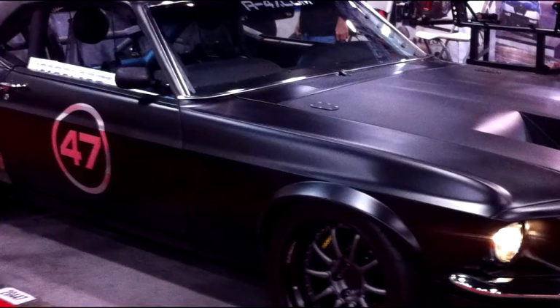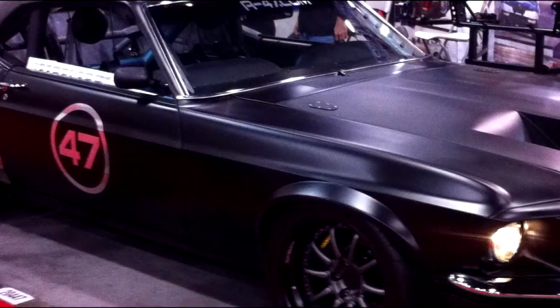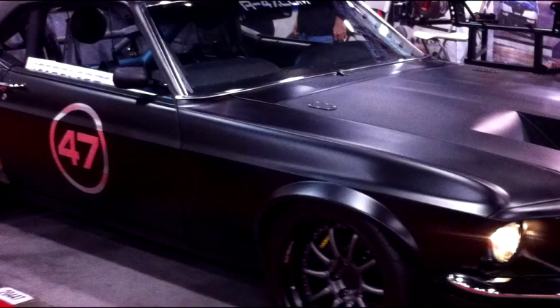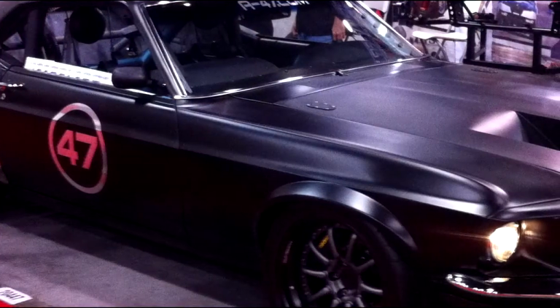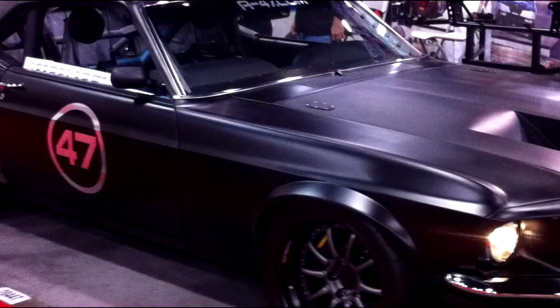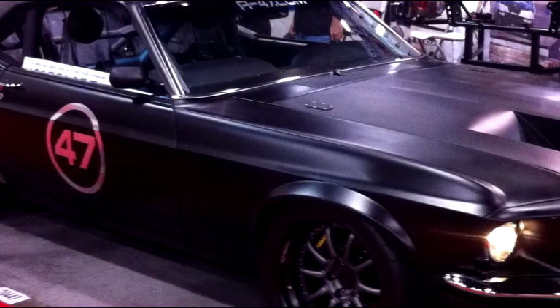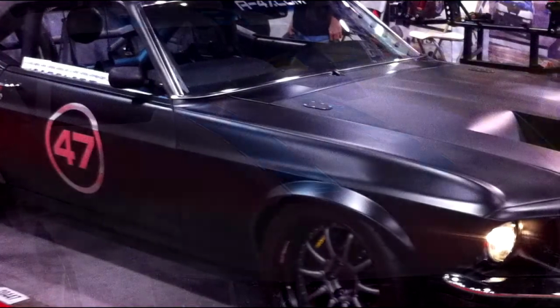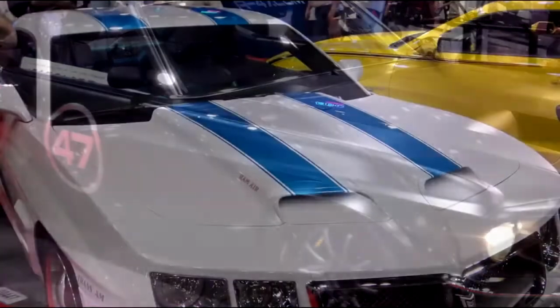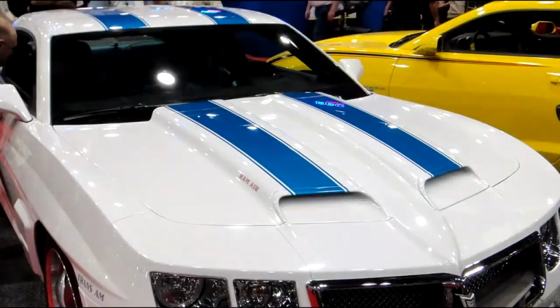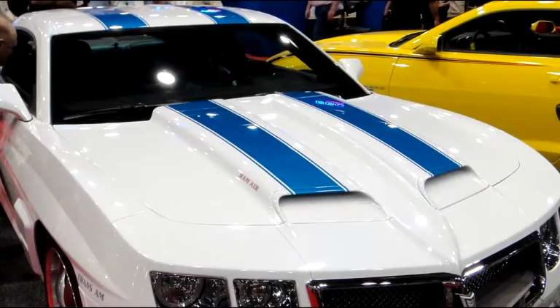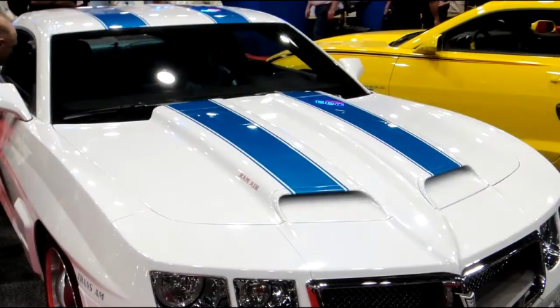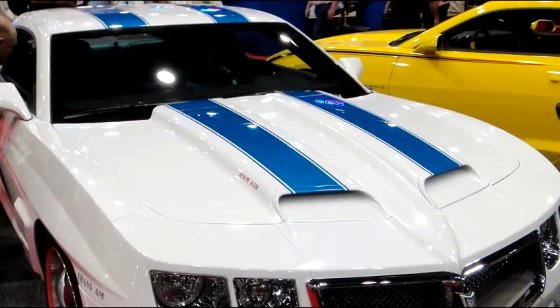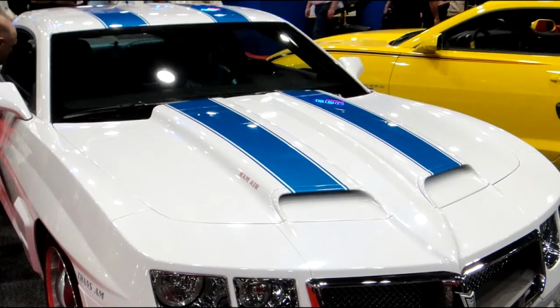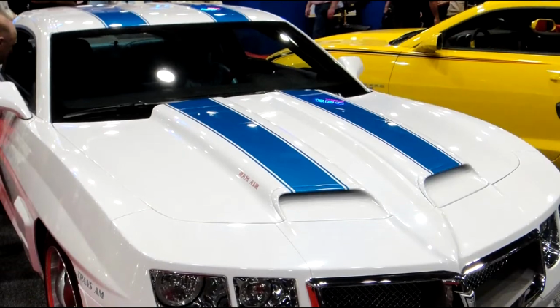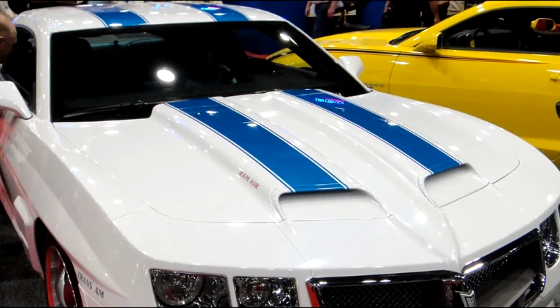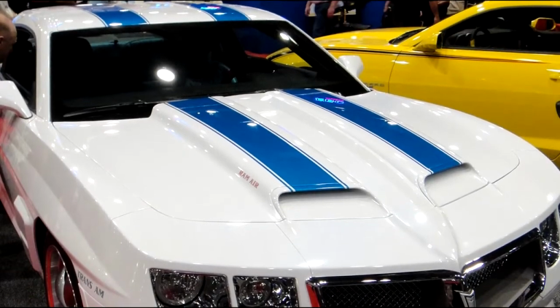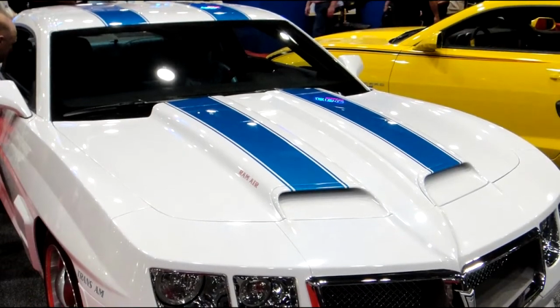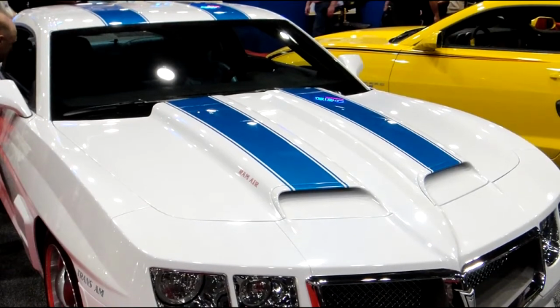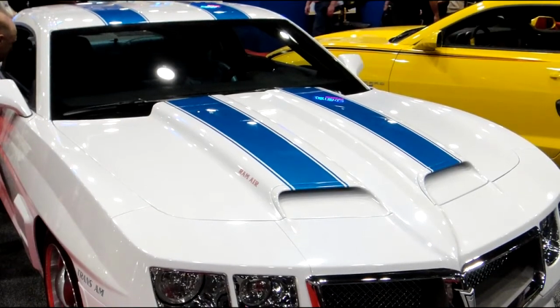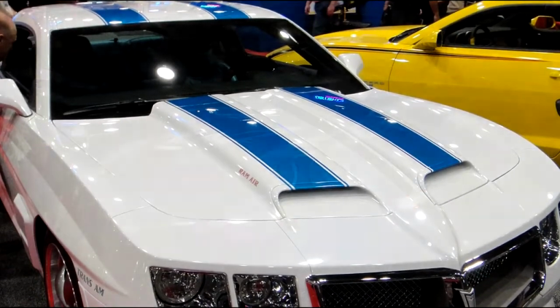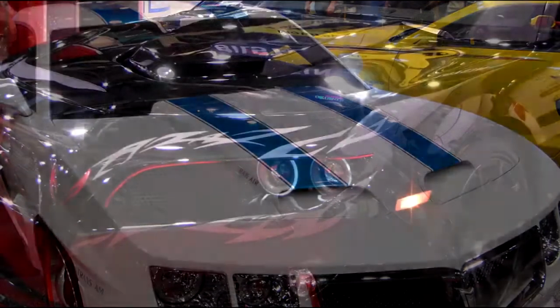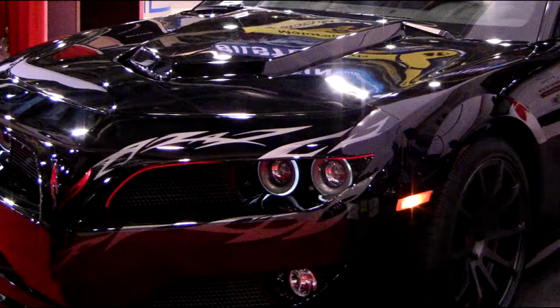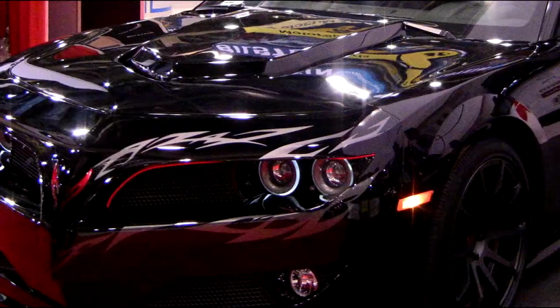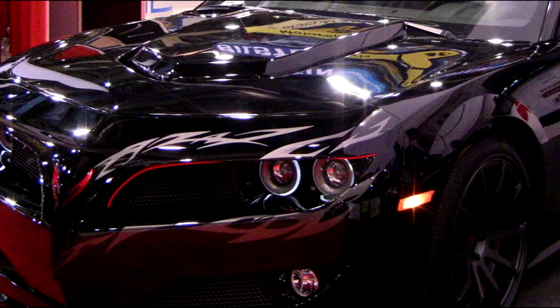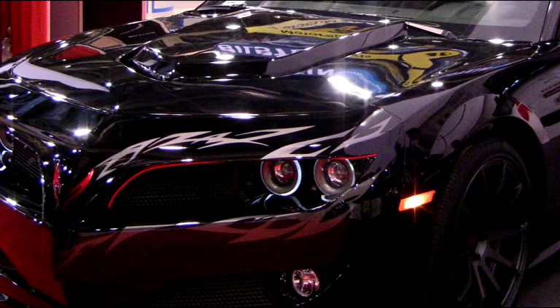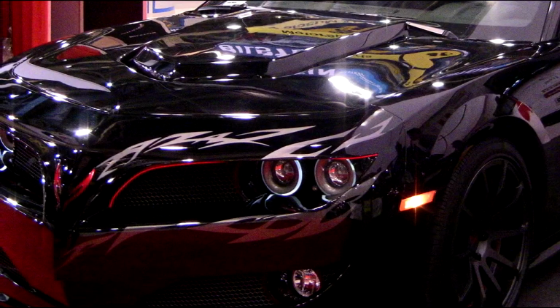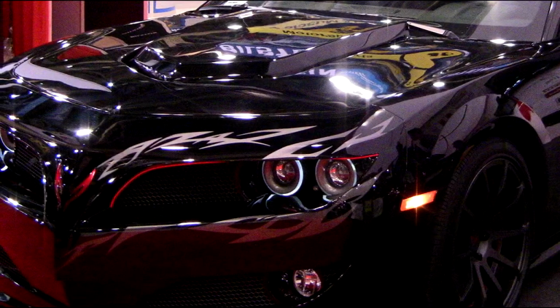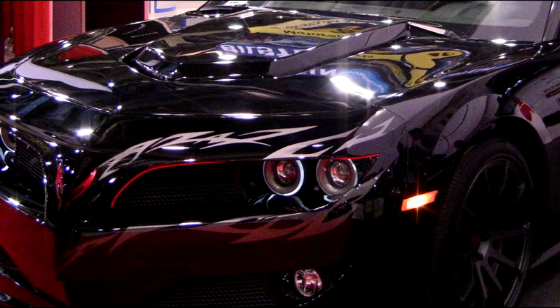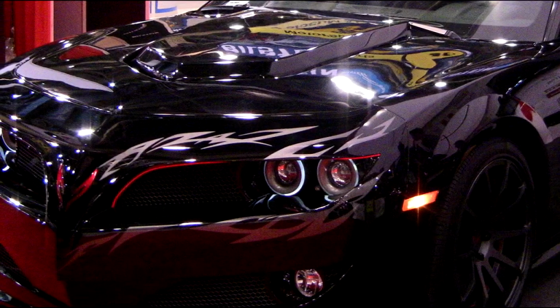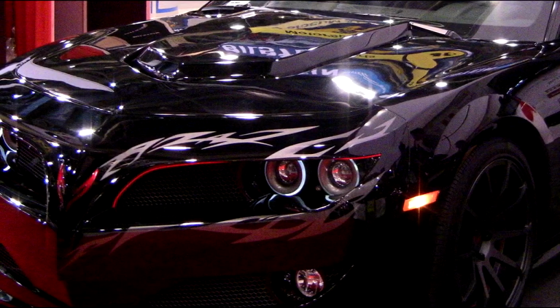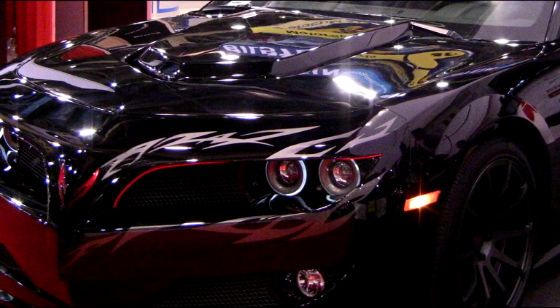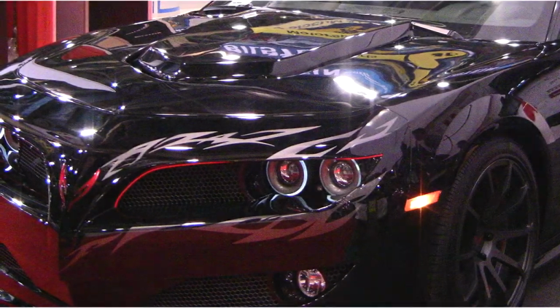We also have a wide selection of pre-designed graphics, including pinstripe and flame design, as well as material patterns like wood grain and carbon fiber.